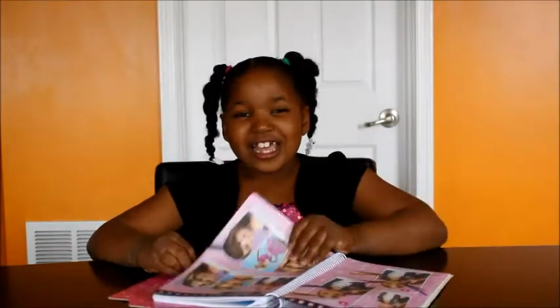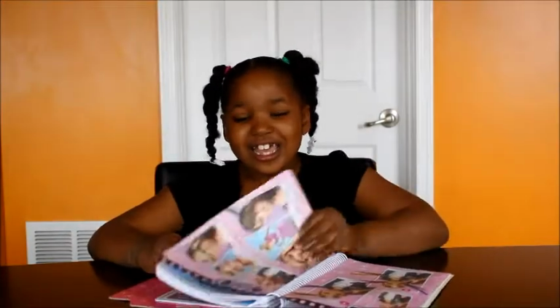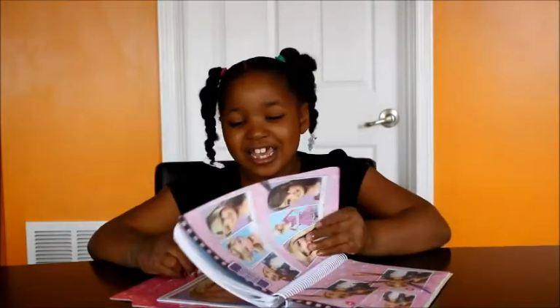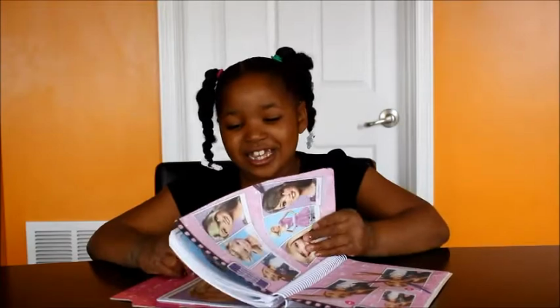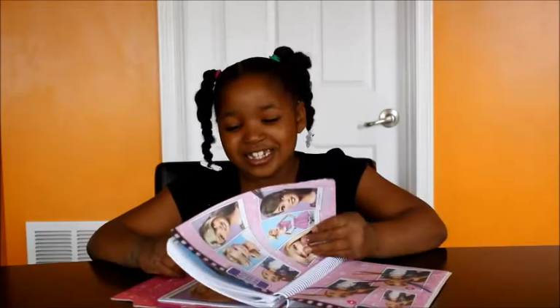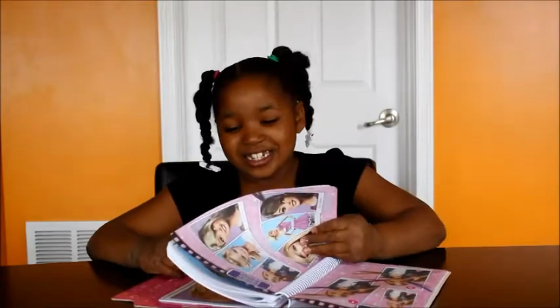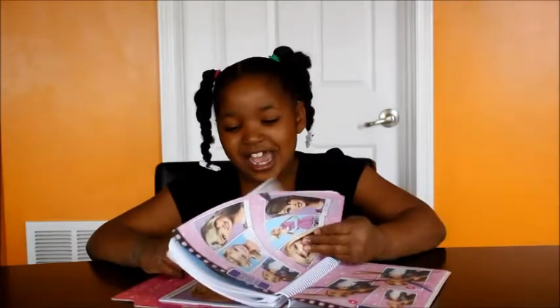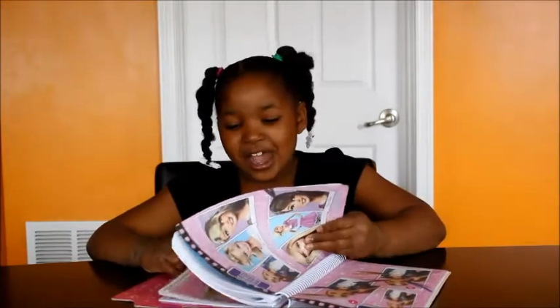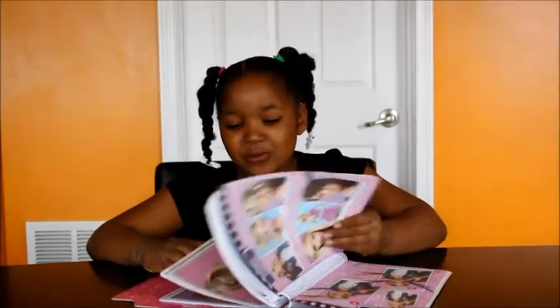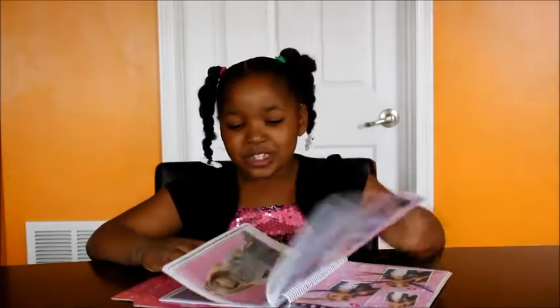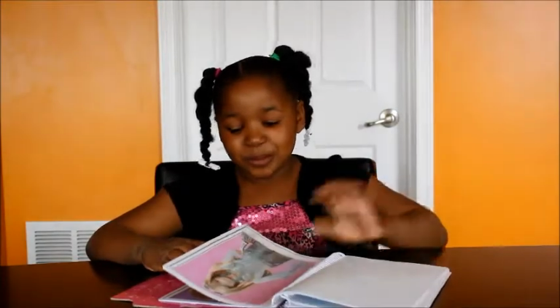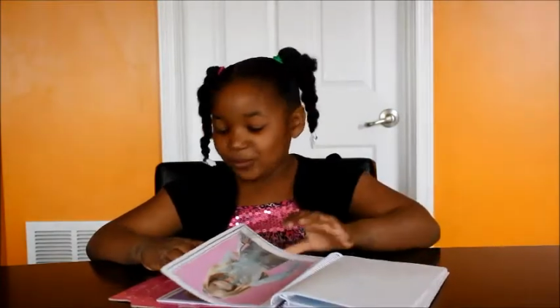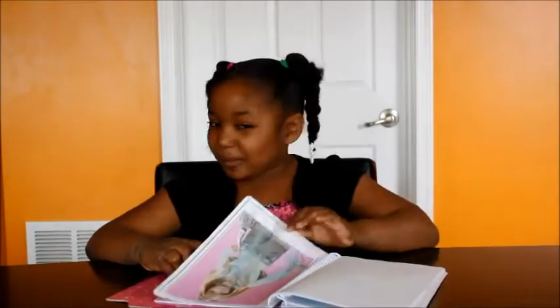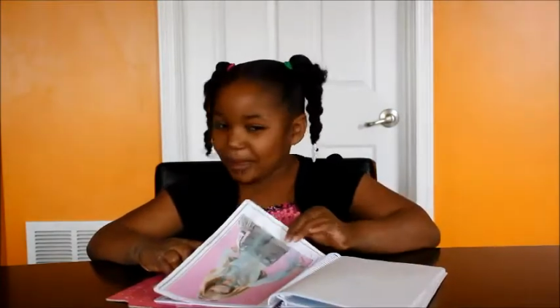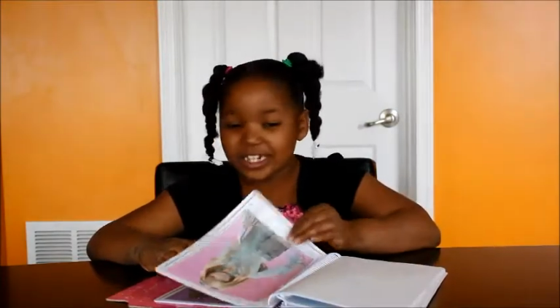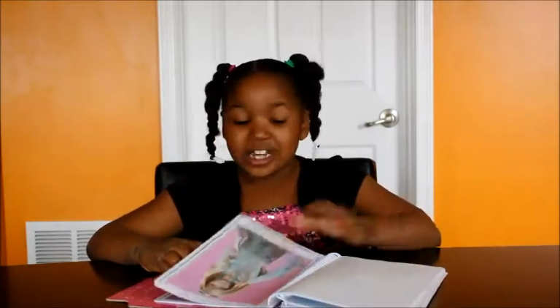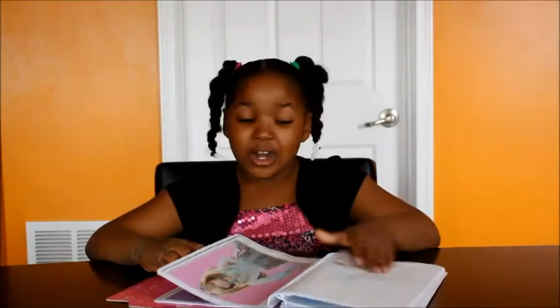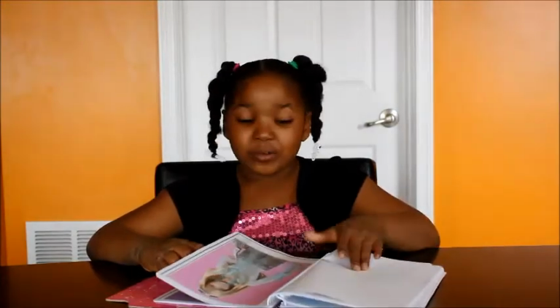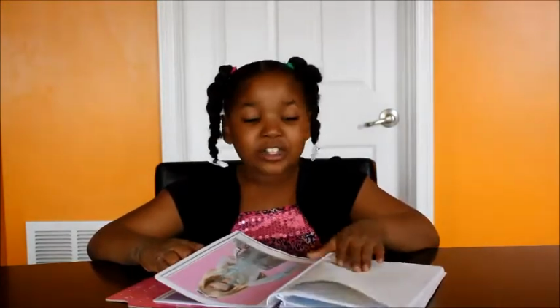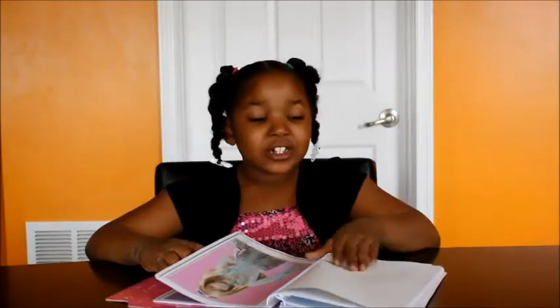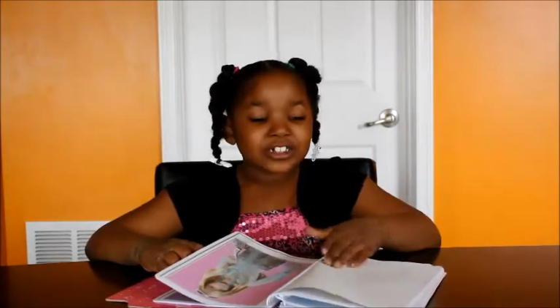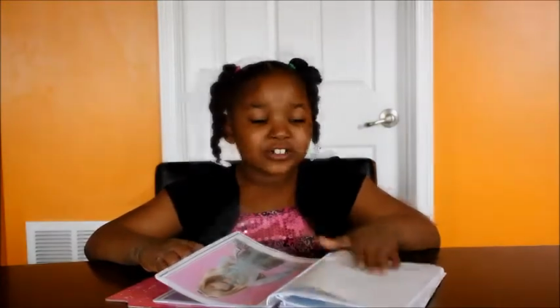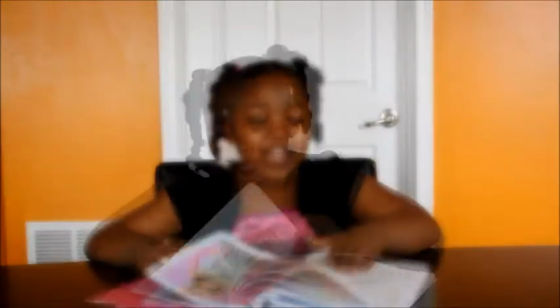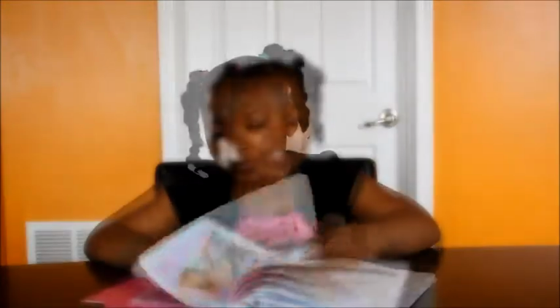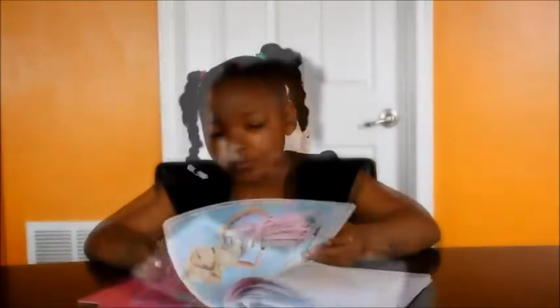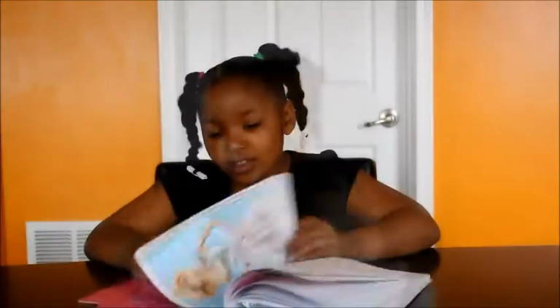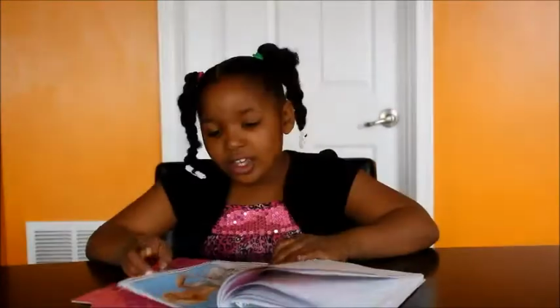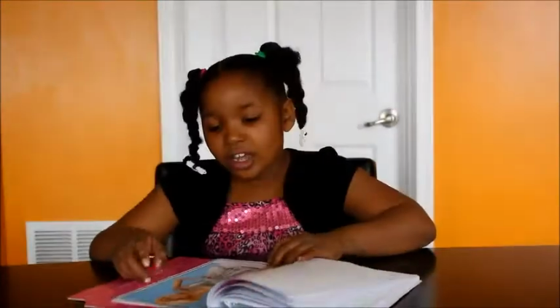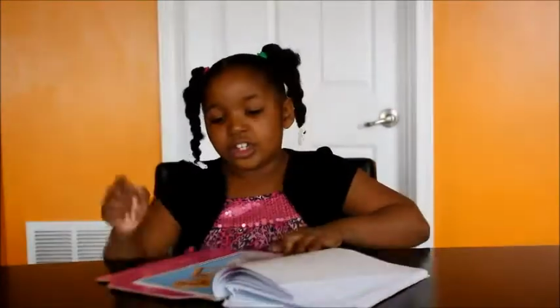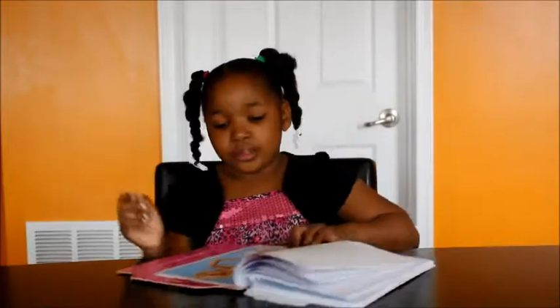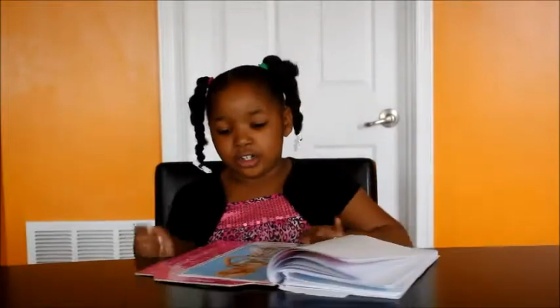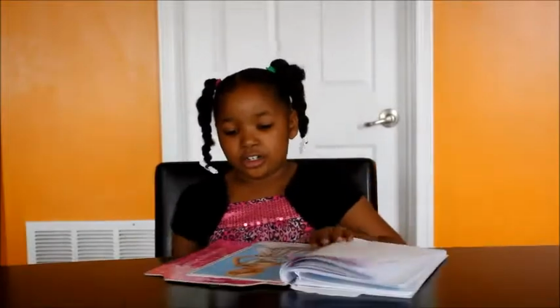I have this perfect page that I really want to show you guys. I'll see you next time.